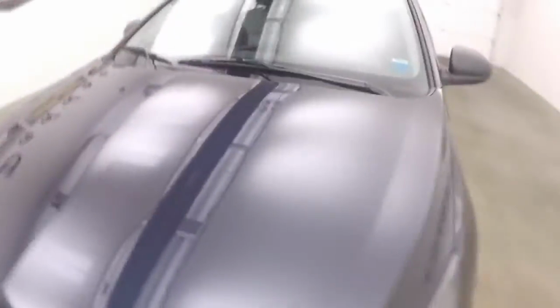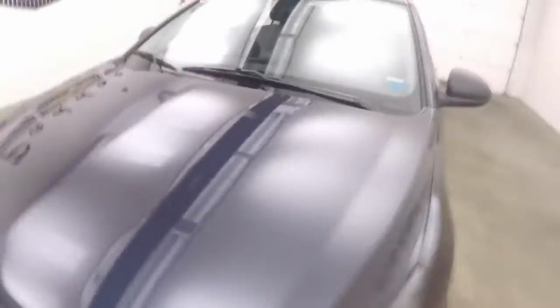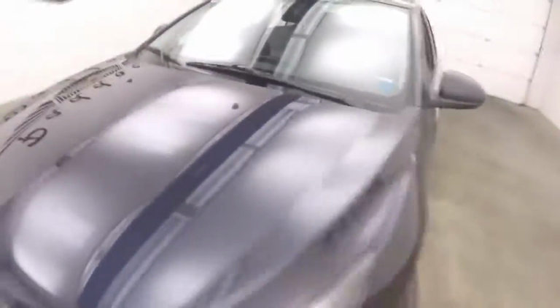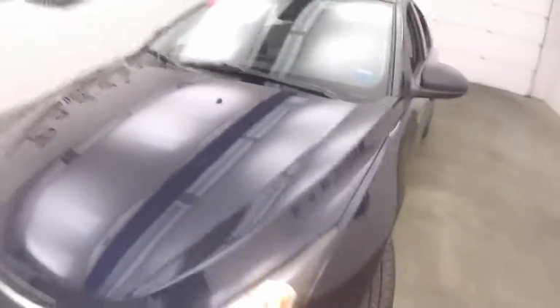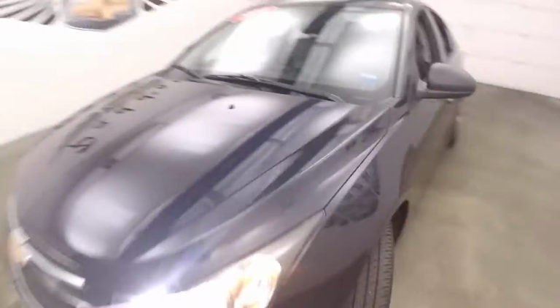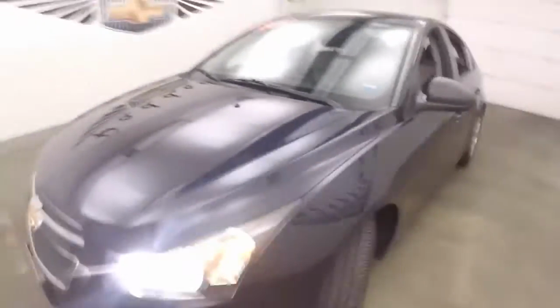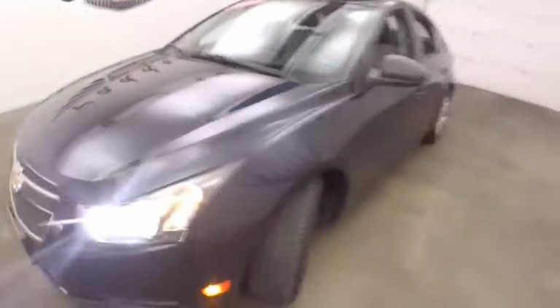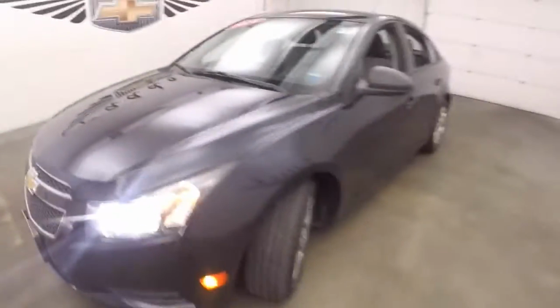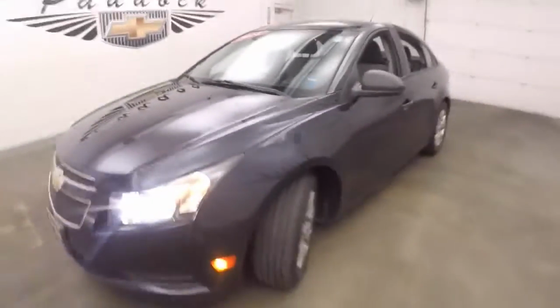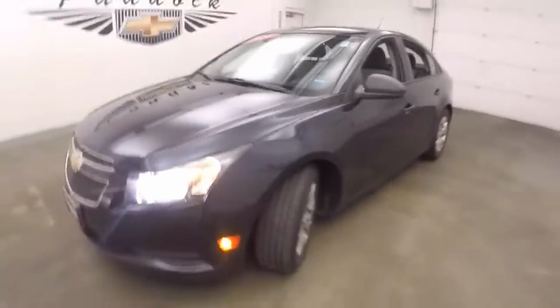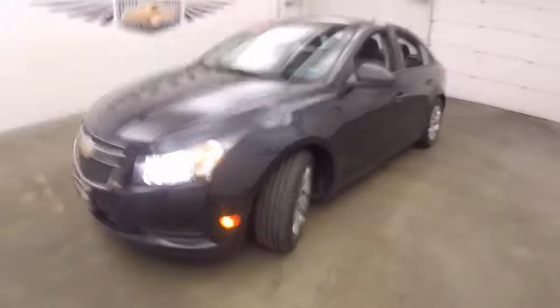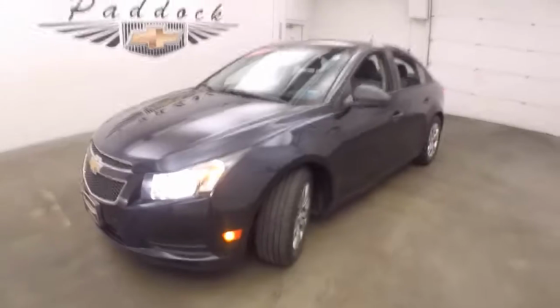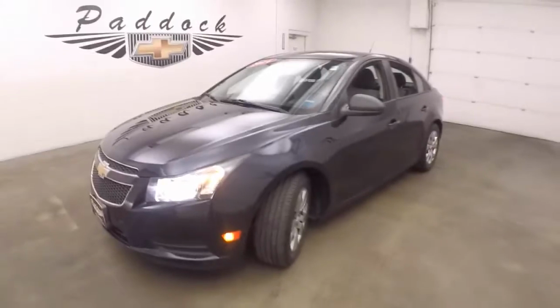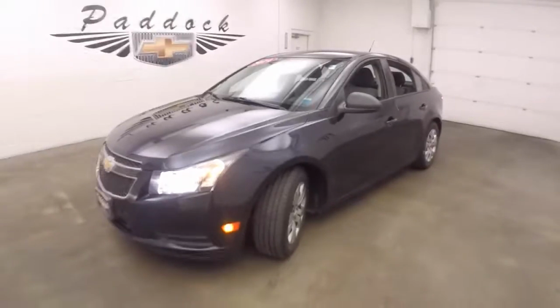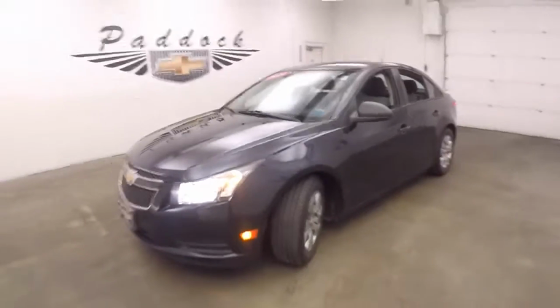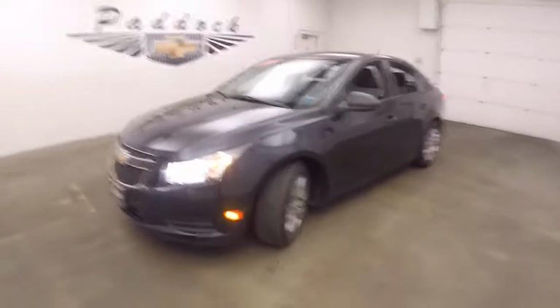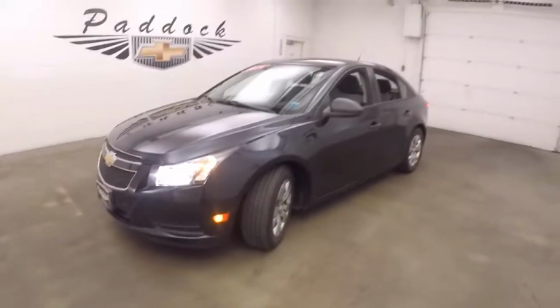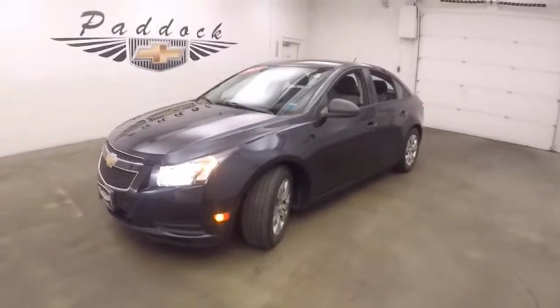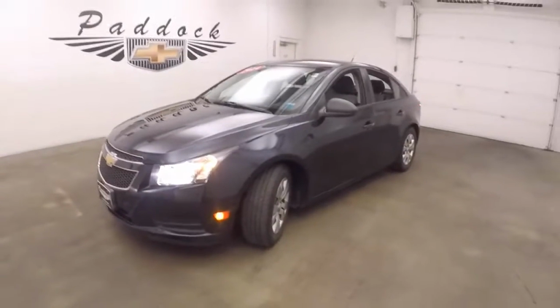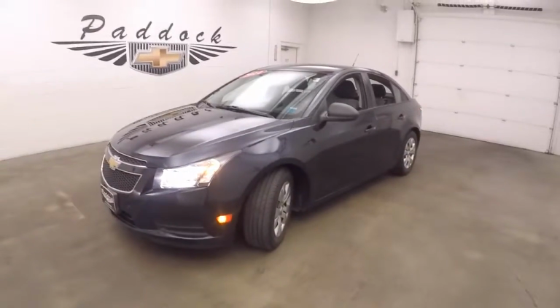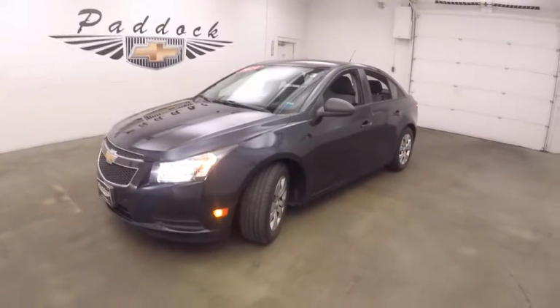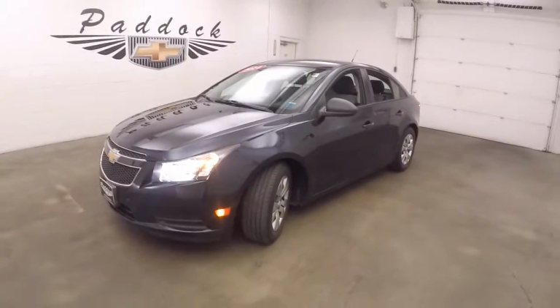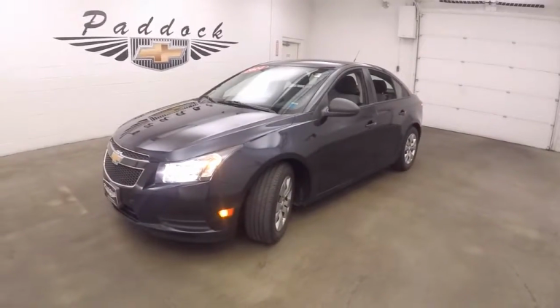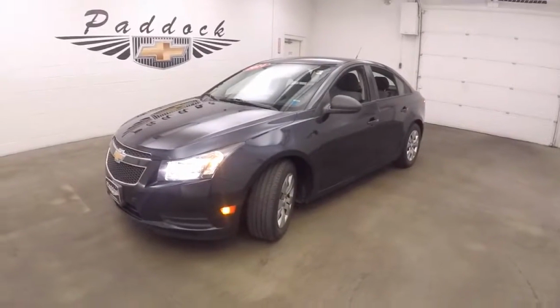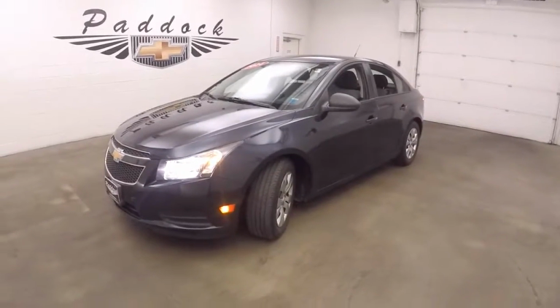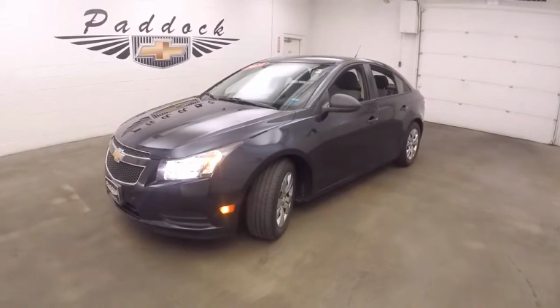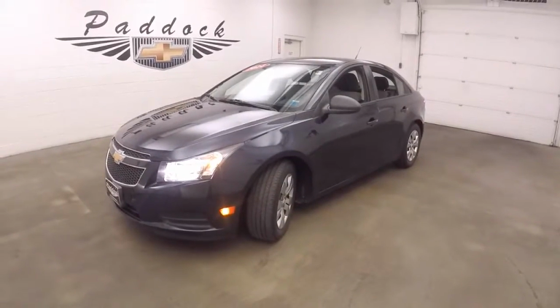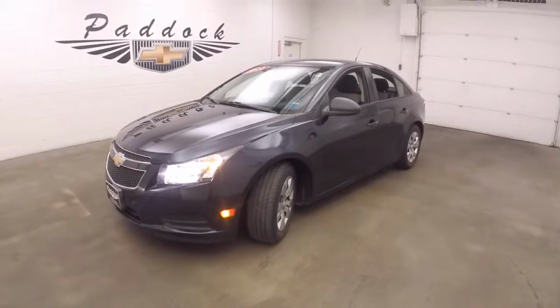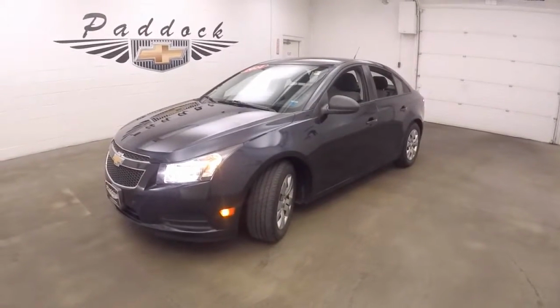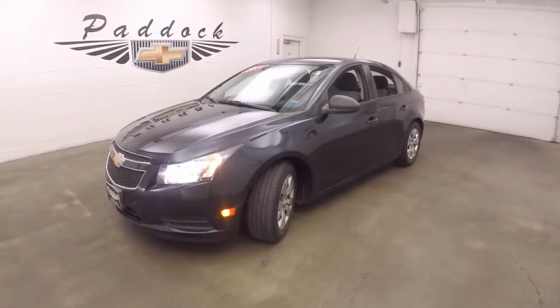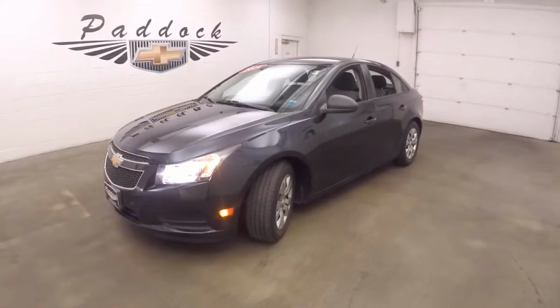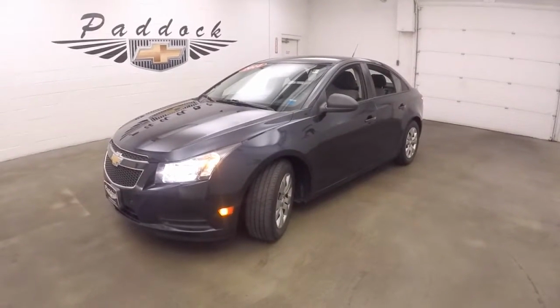2014 Chevy Cruze, six-speed manual gearbox.